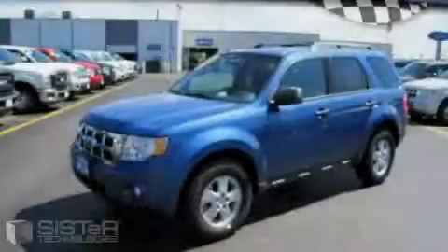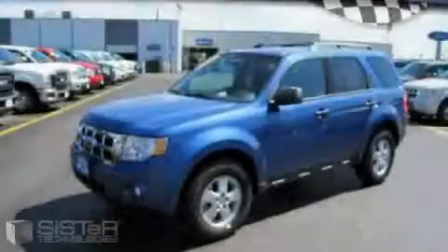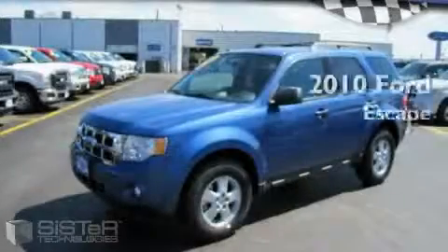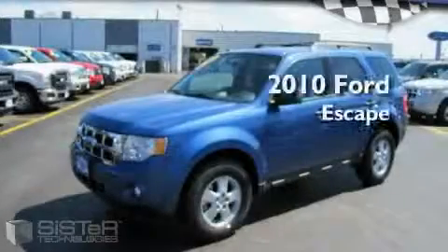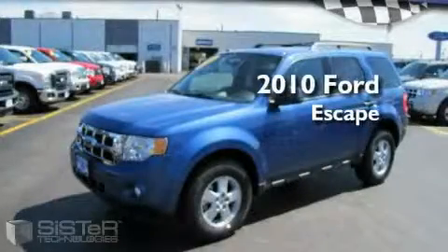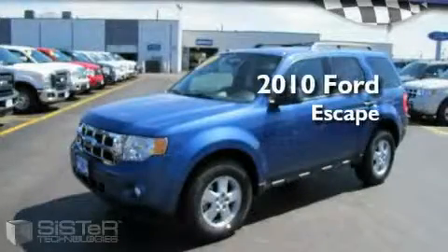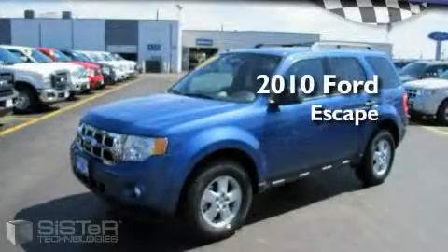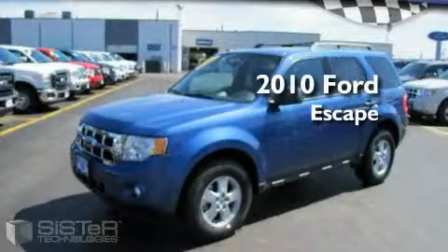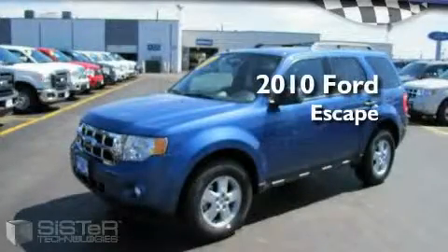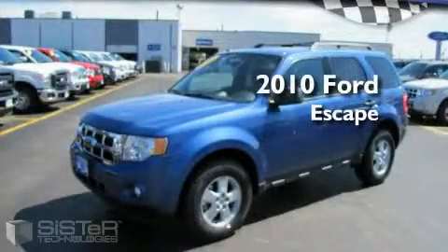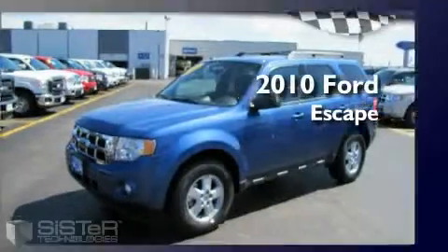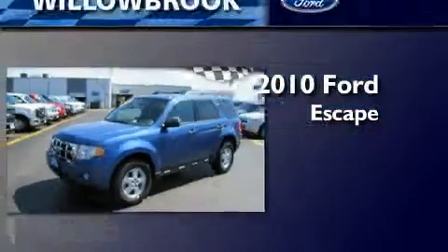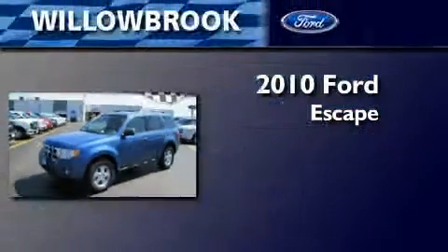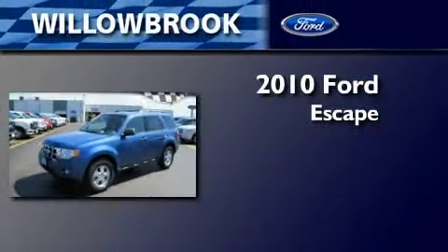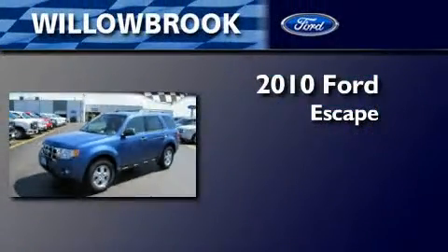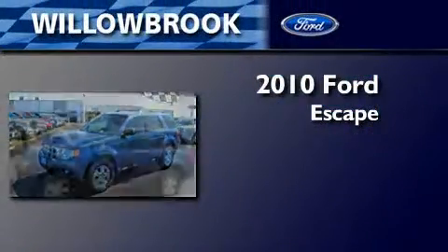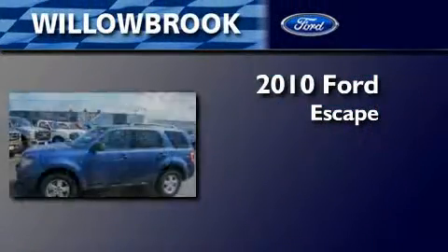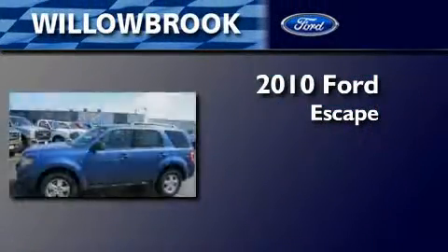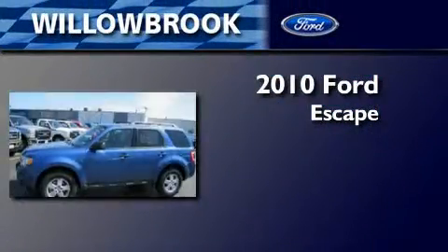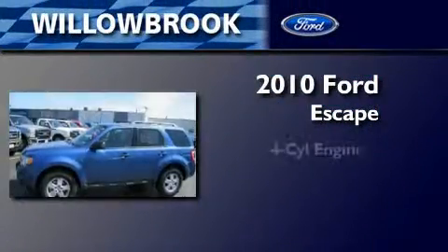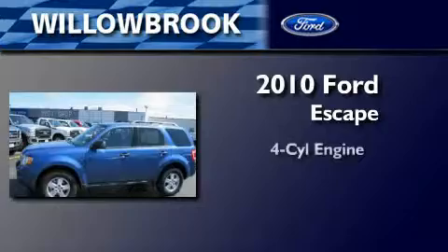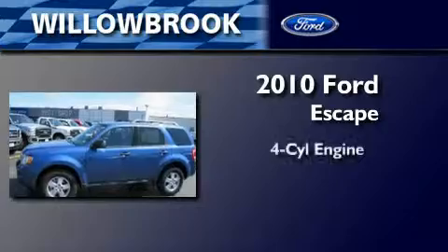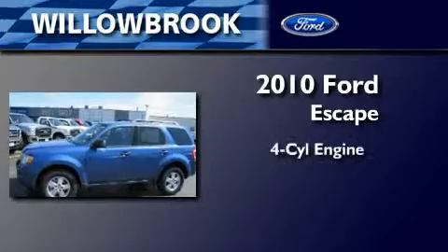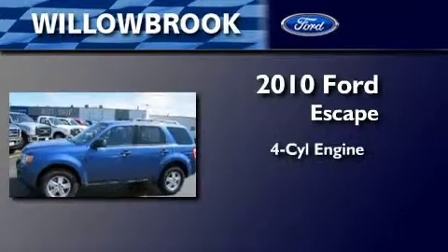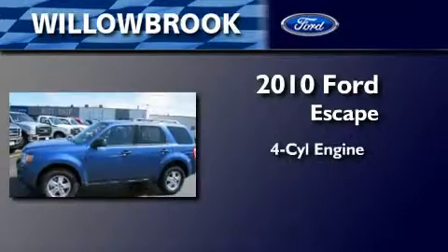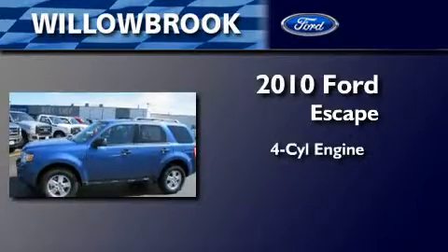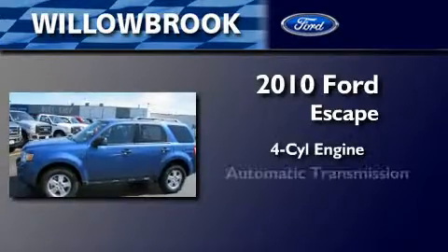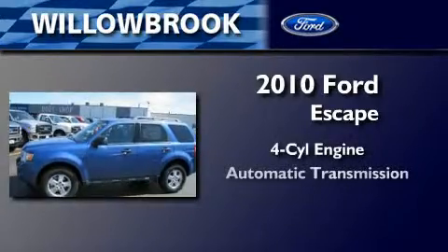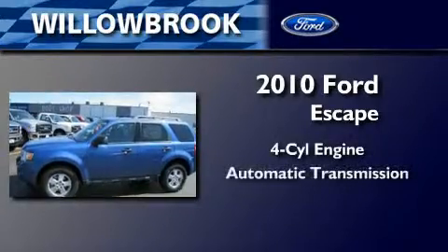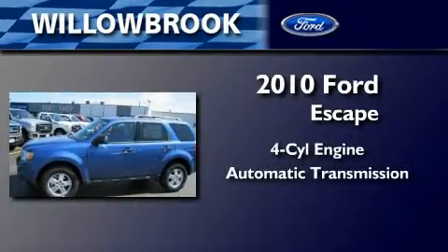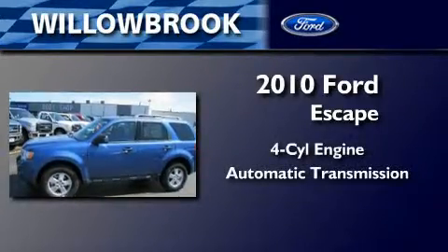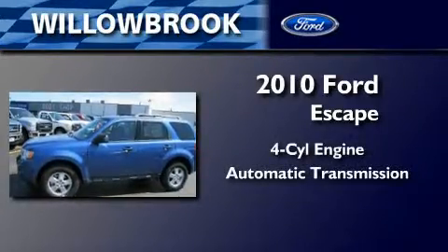This is a brand new 2010 Ford Escape. It has a four-cylinder engine and an automatic transmission.